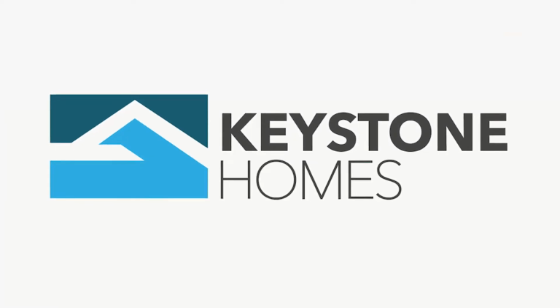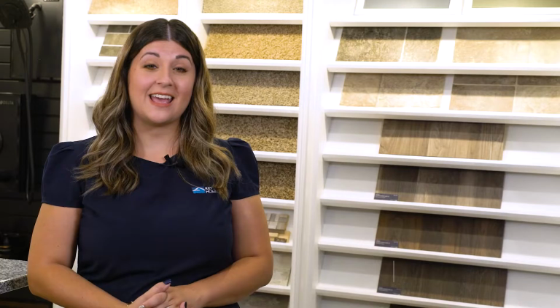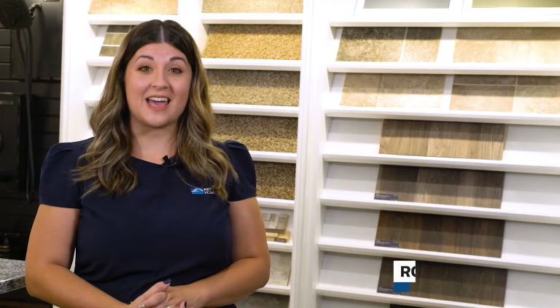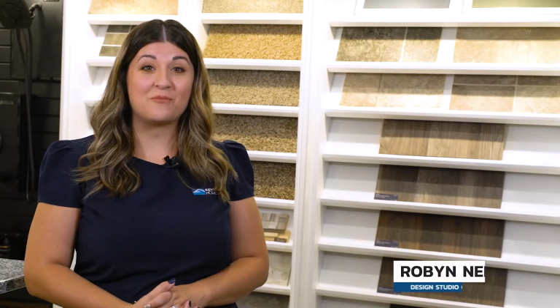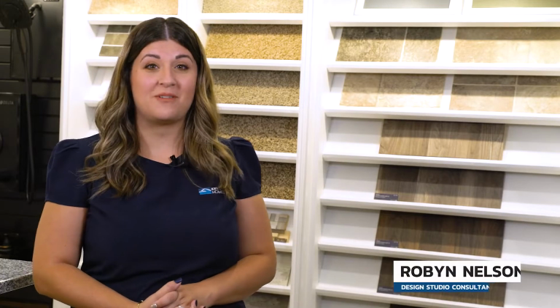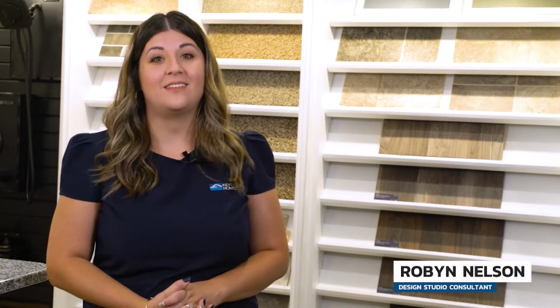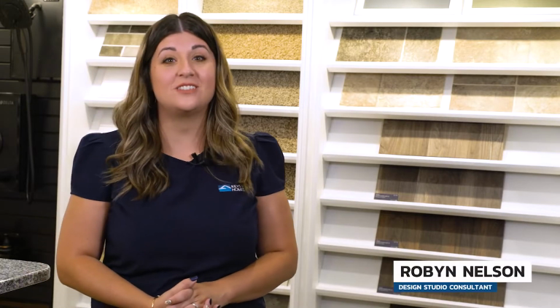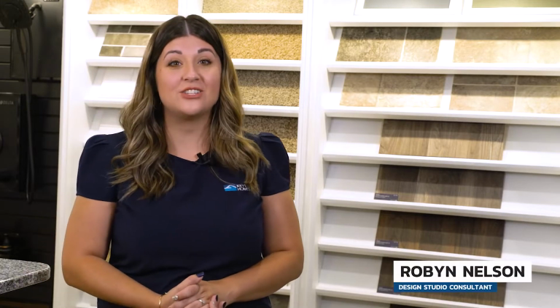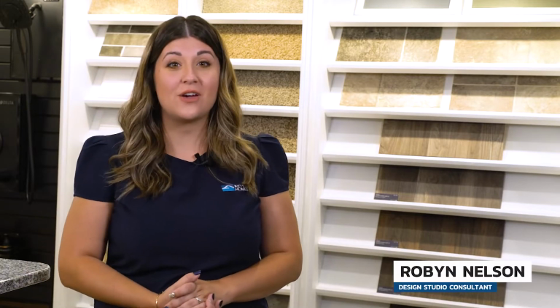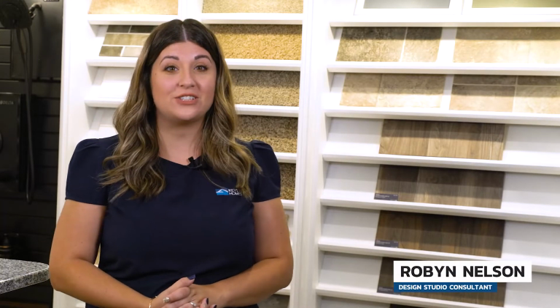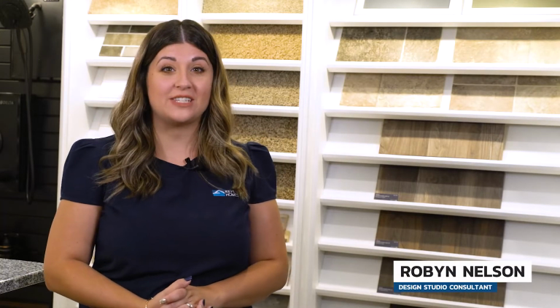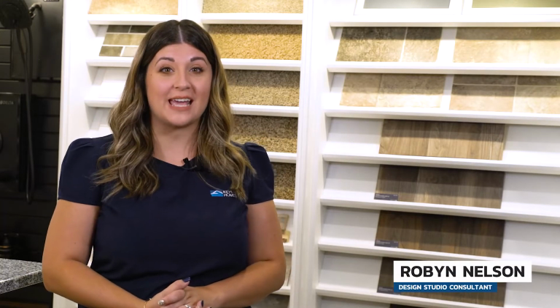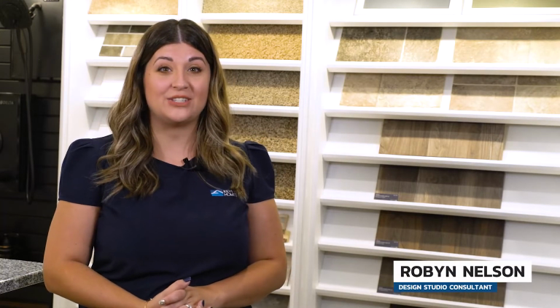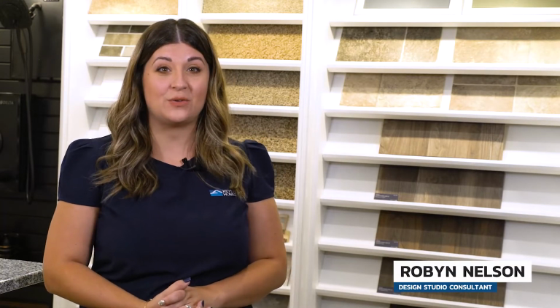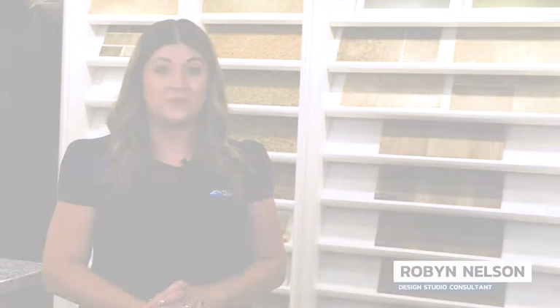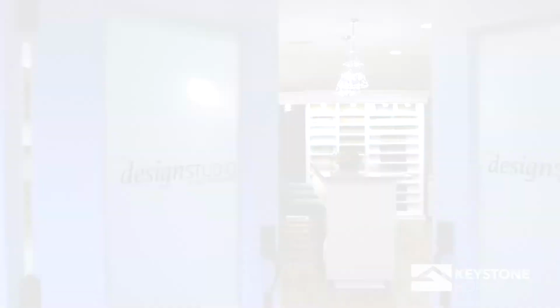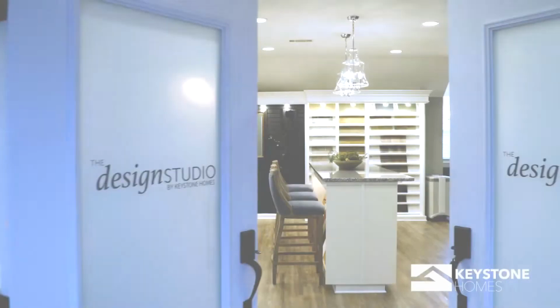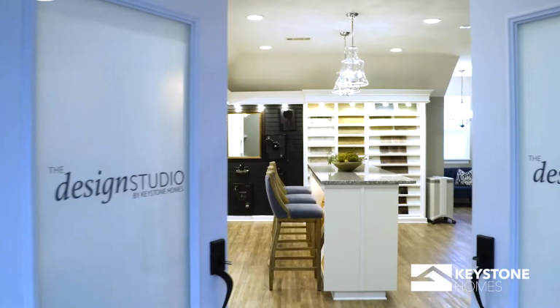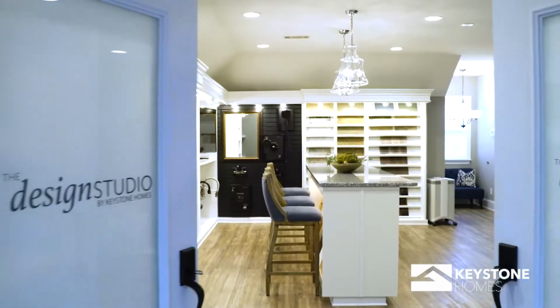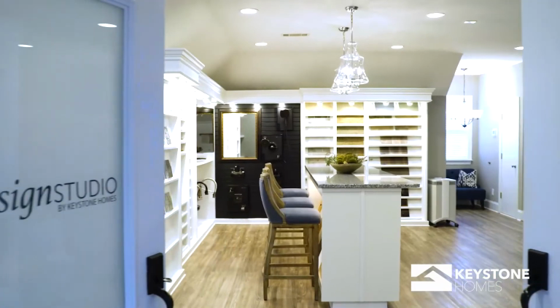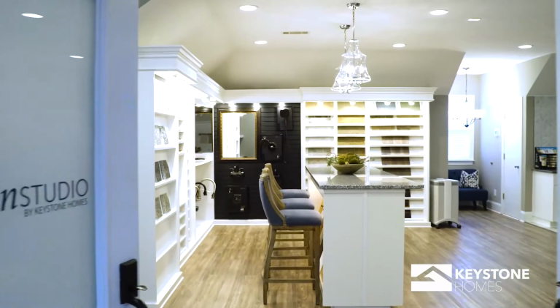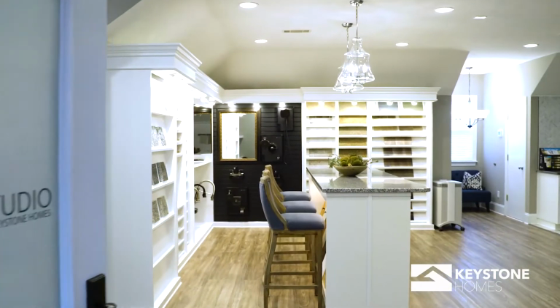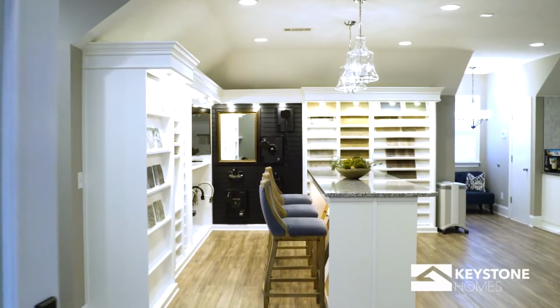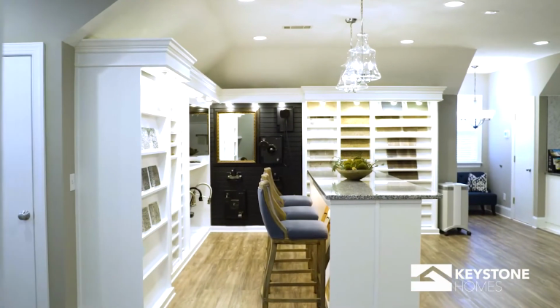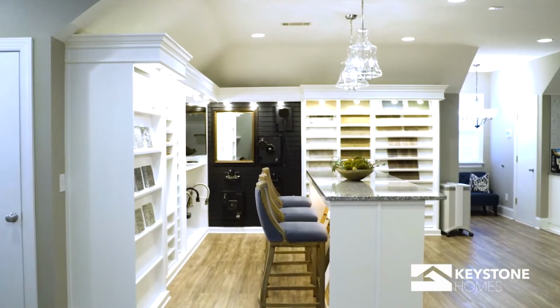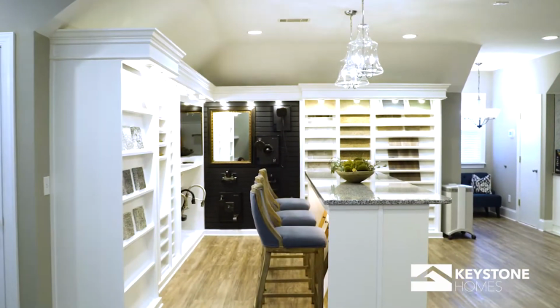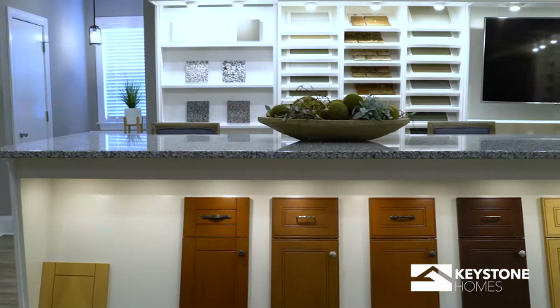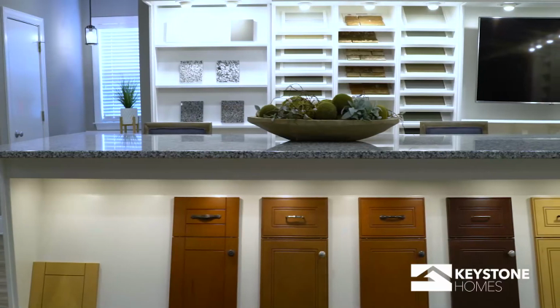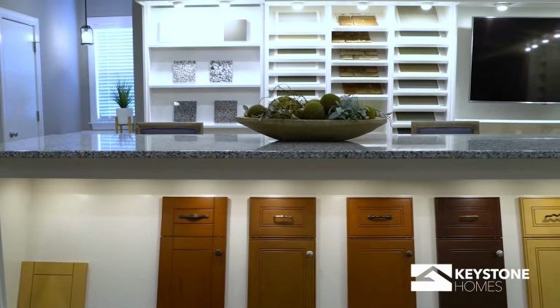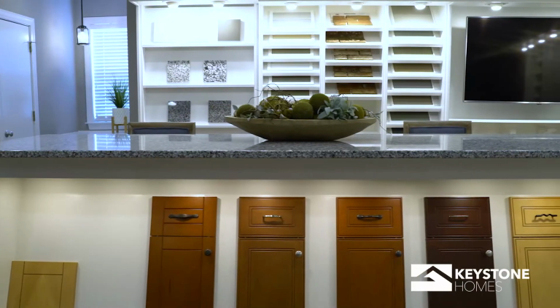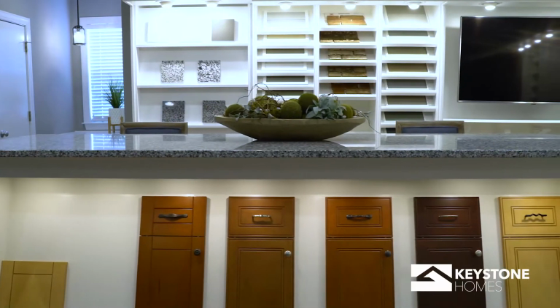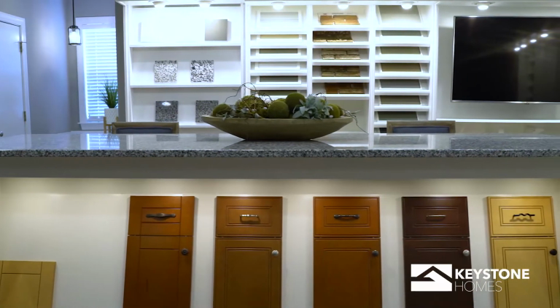Hey, I'm Robyn, your Design Studio Consultant at Keystone Homes. Here at our Design Studio, we aim to turn your dreams into reality.